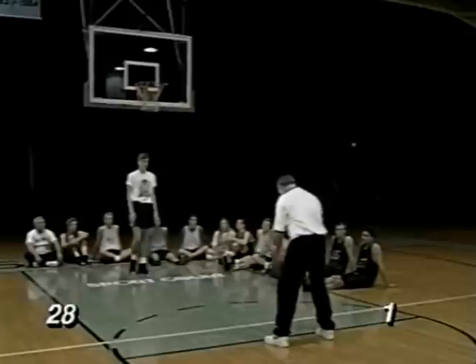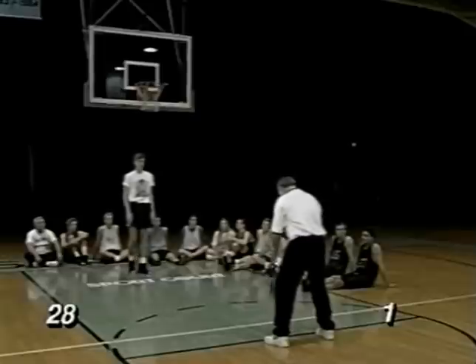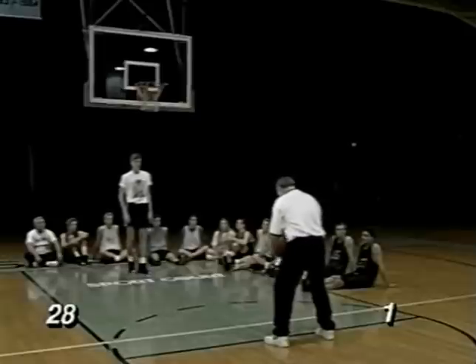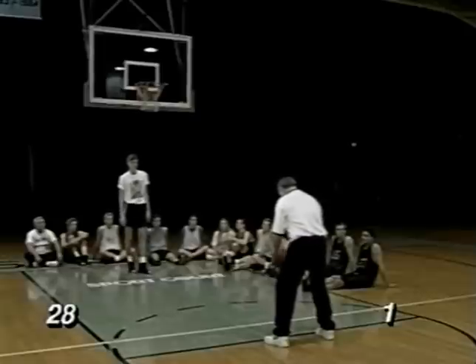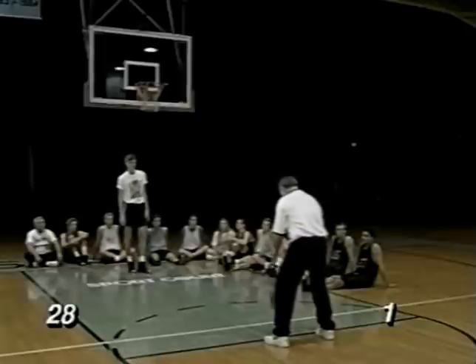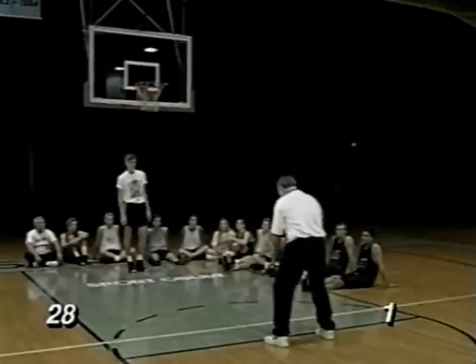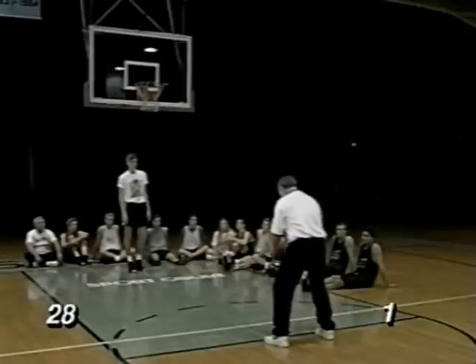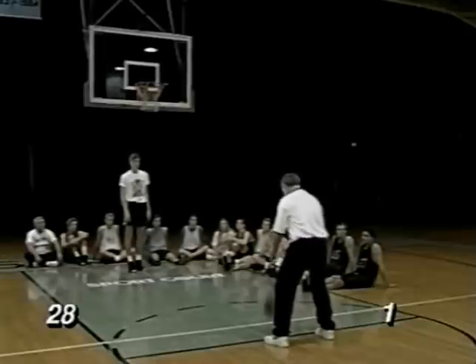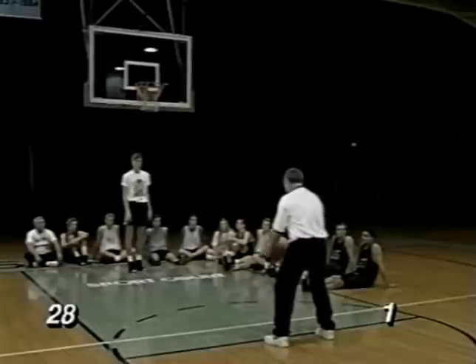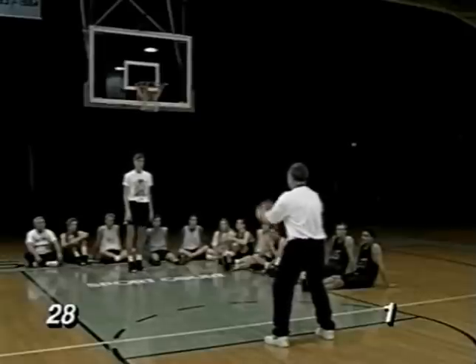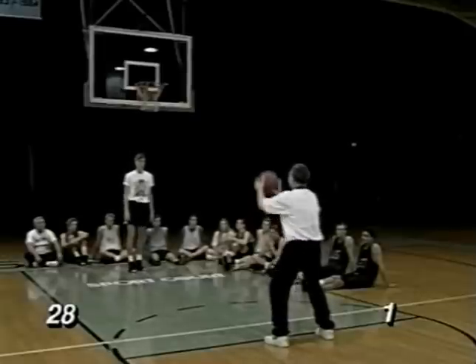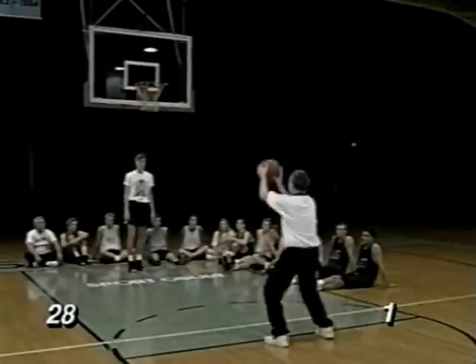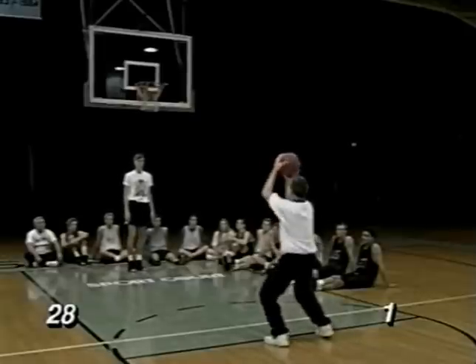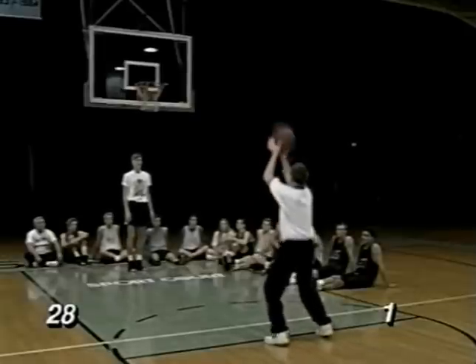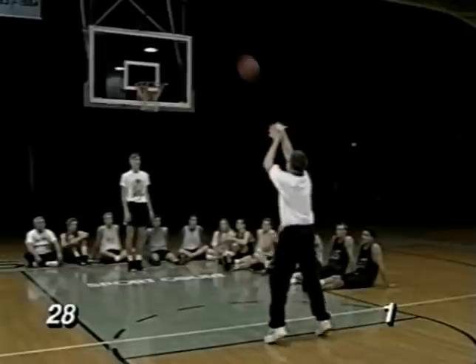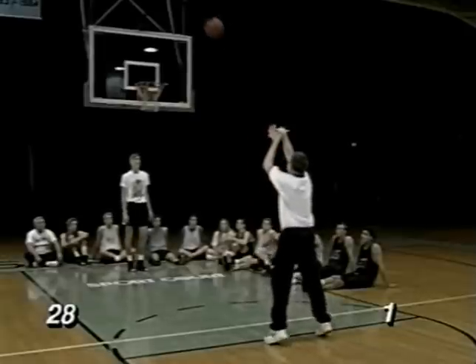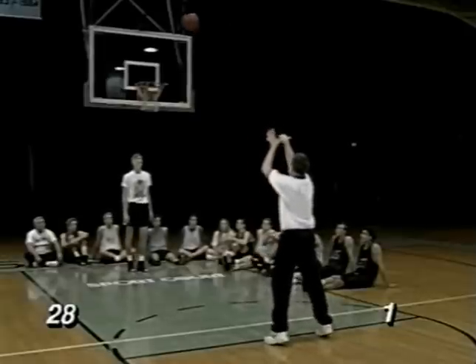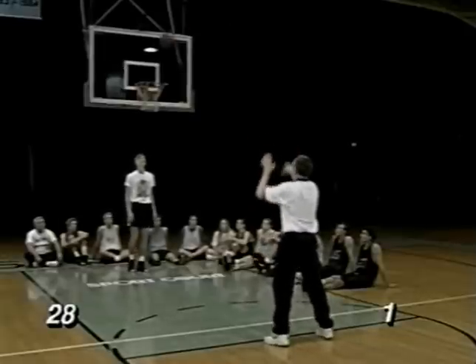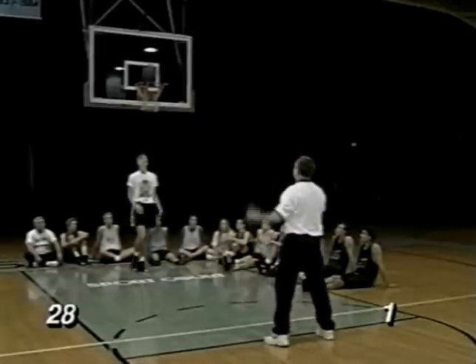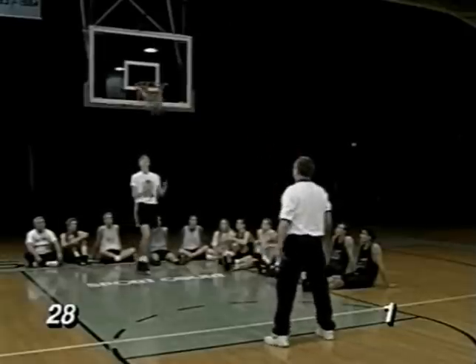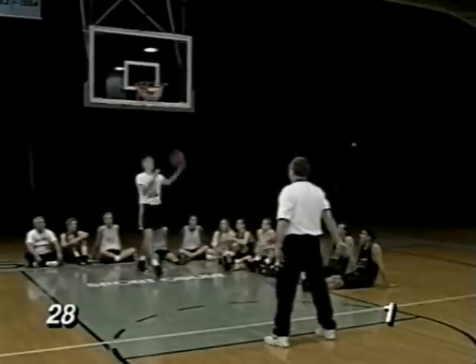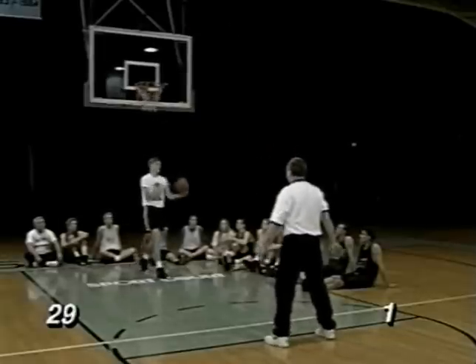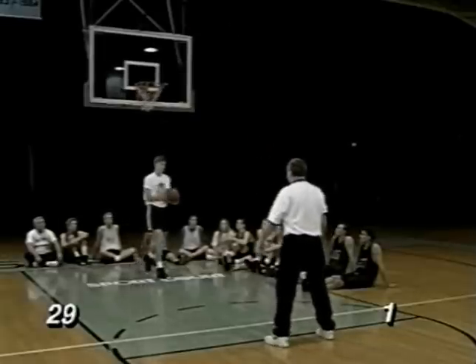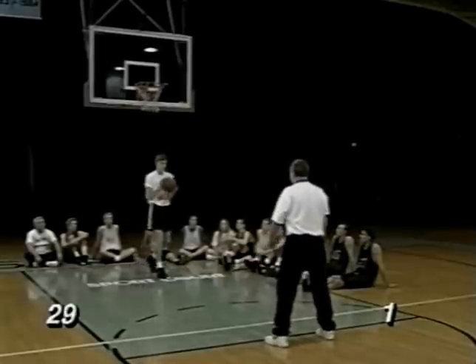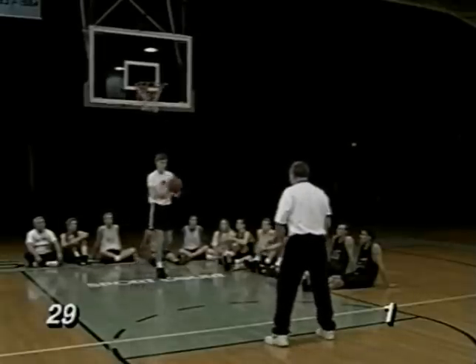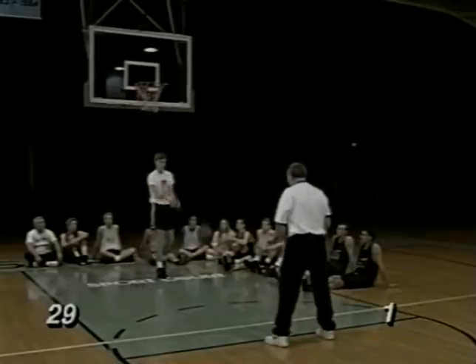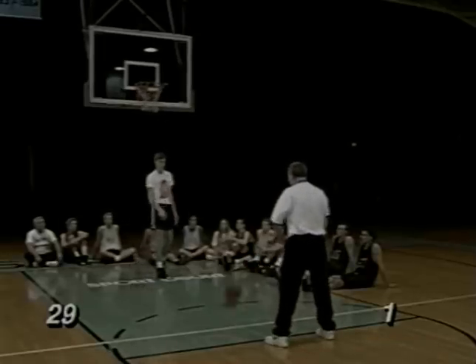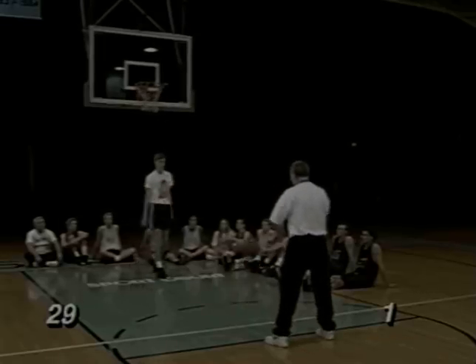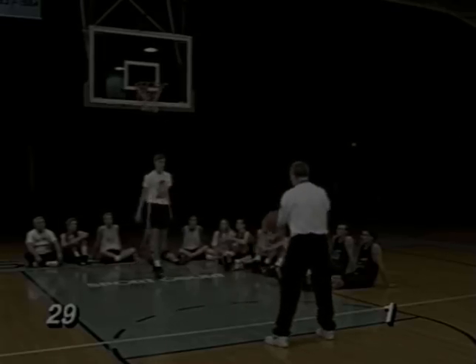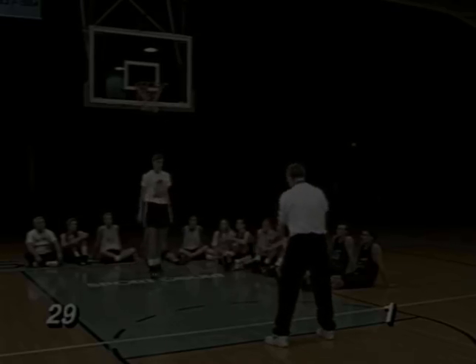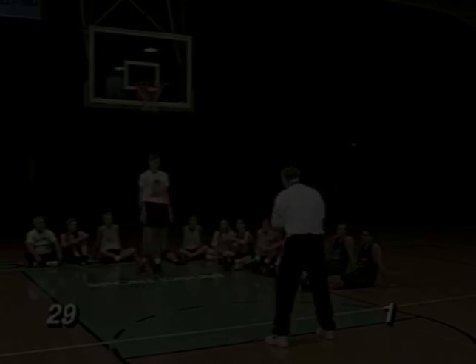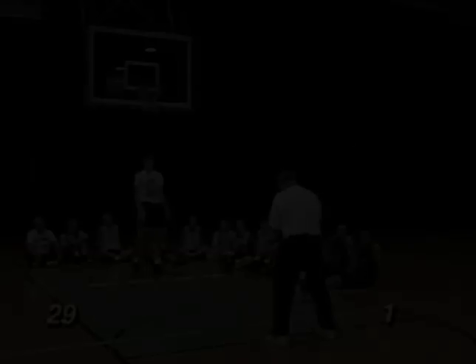One of the greatest exhibitions of pressure free throw shooting I ever saw in person.